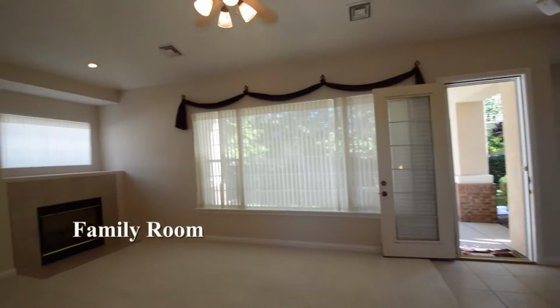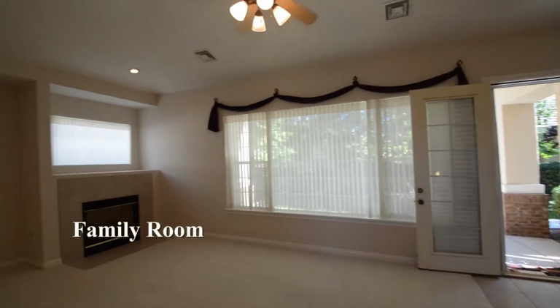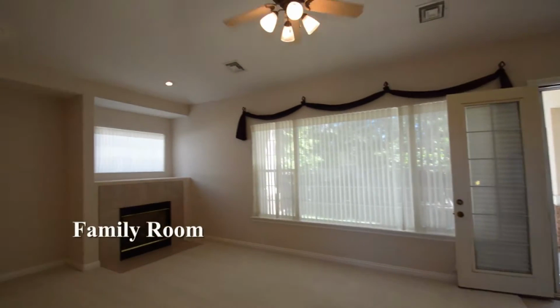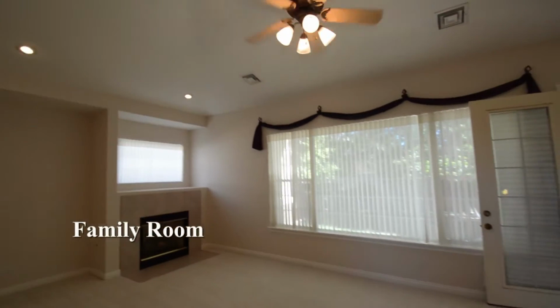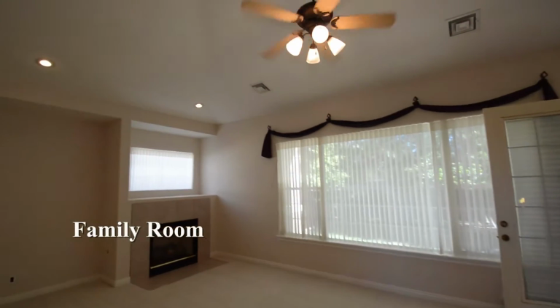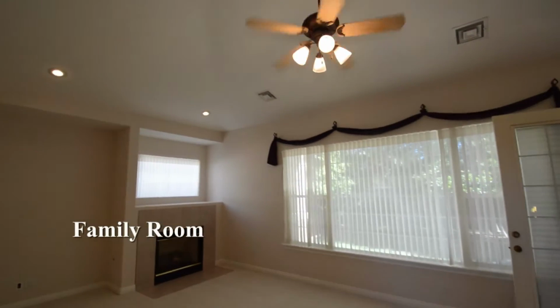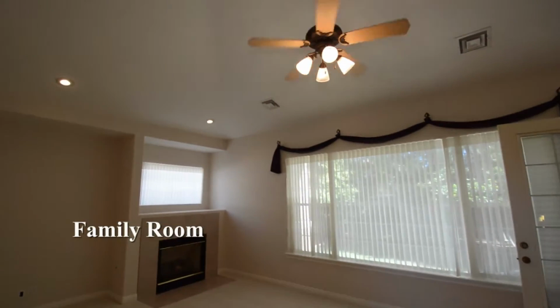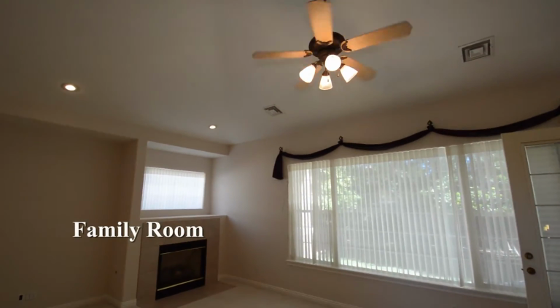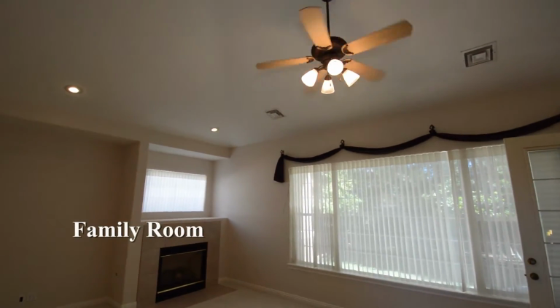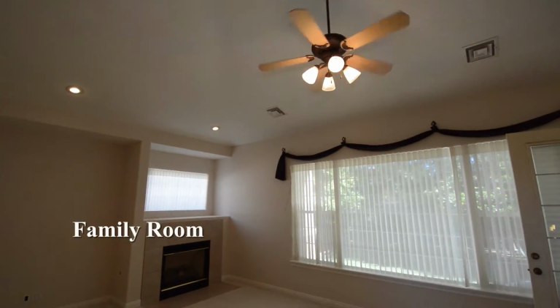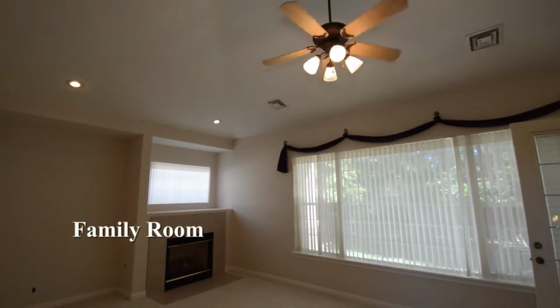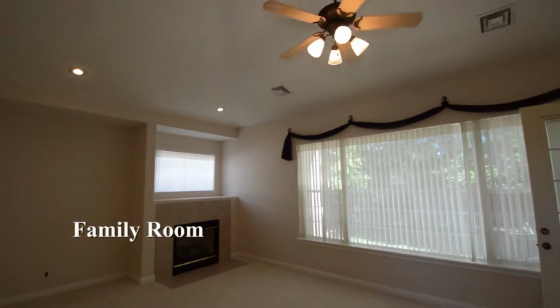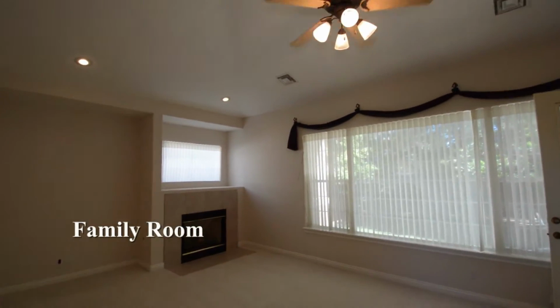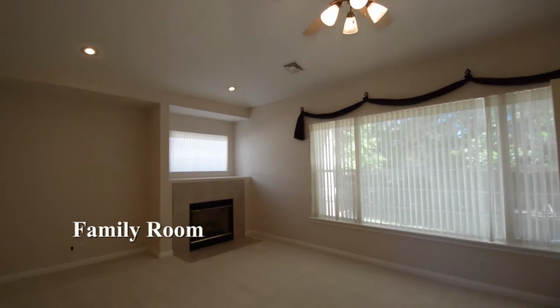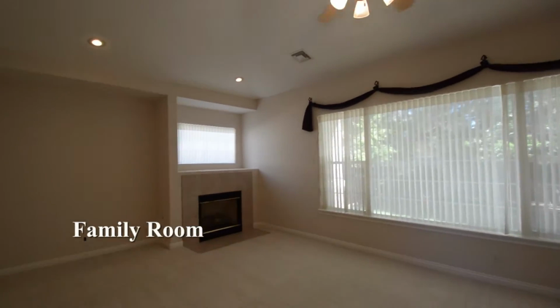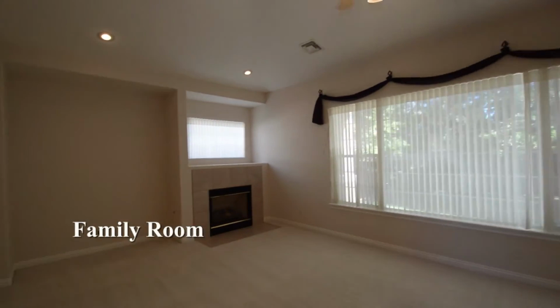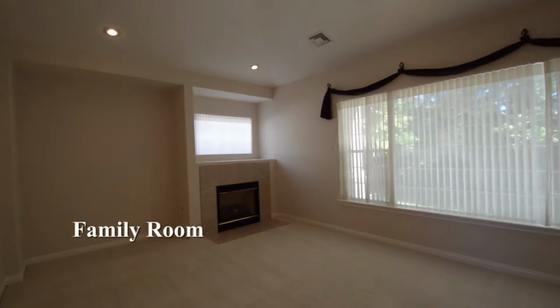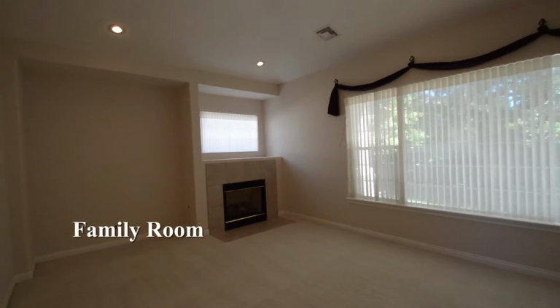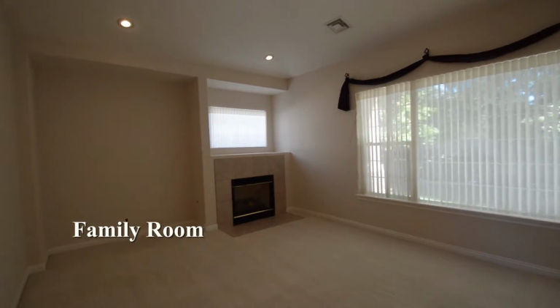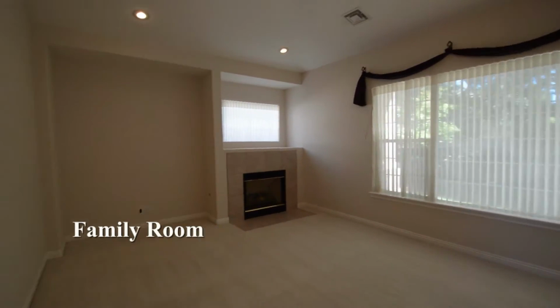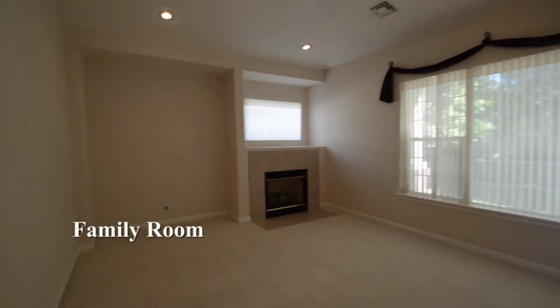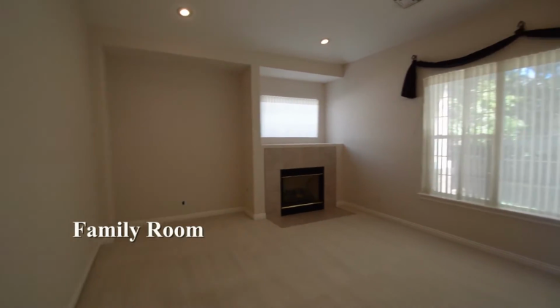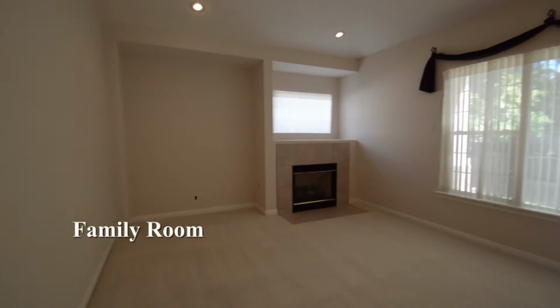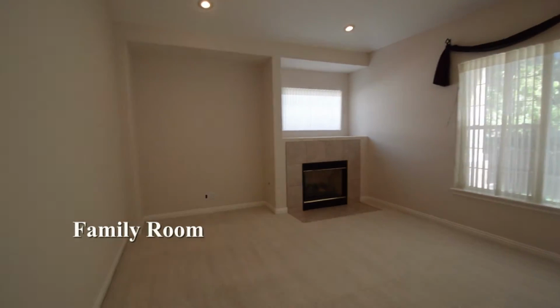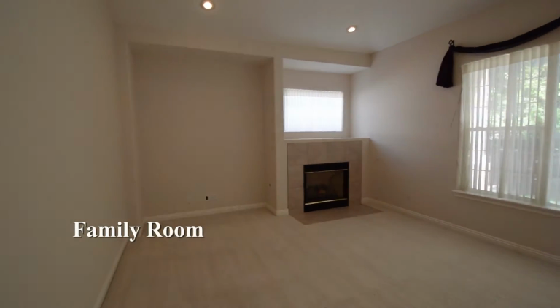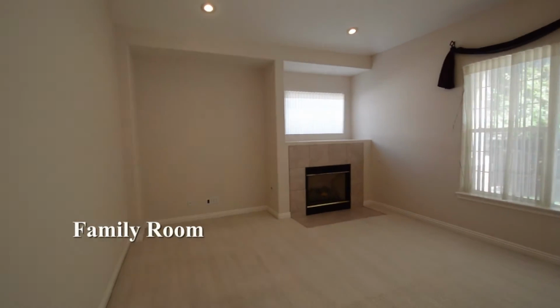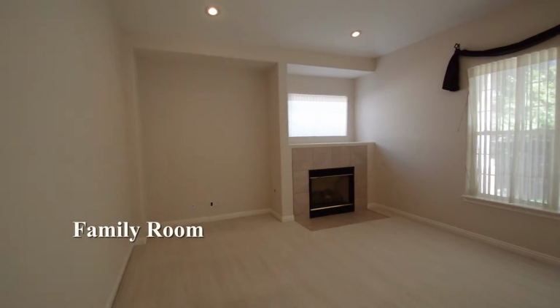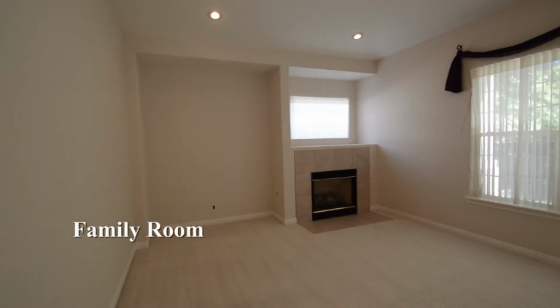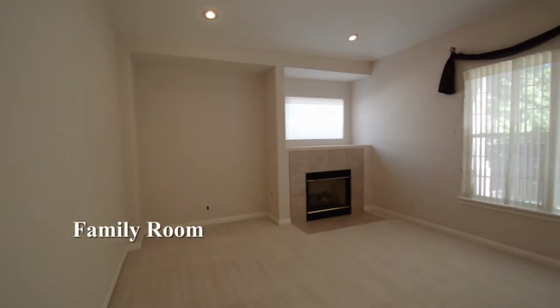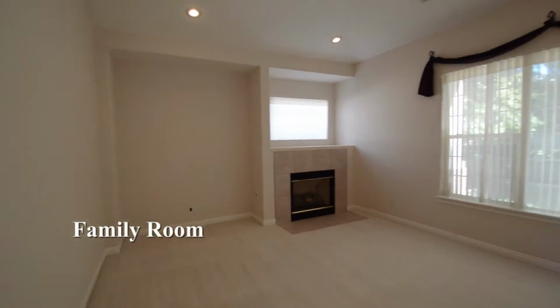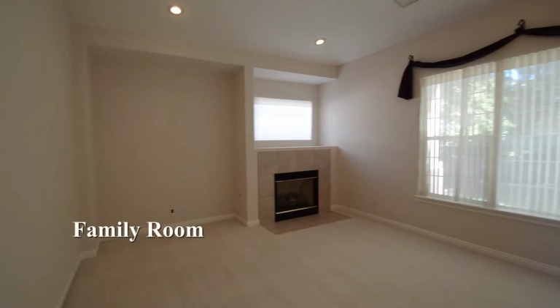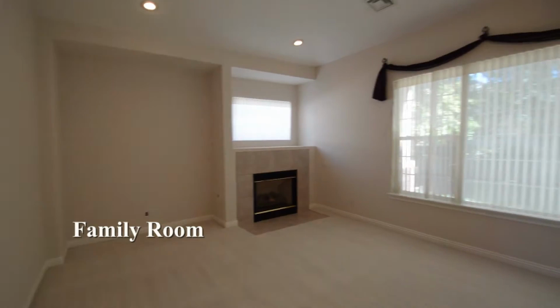The family room has carpeting, window coverings, gas fireplace and a ceiling fan with light.